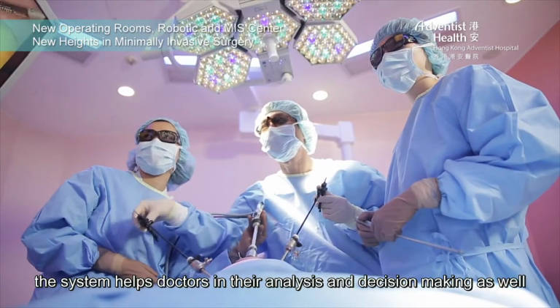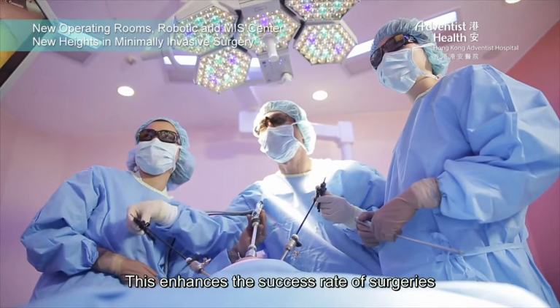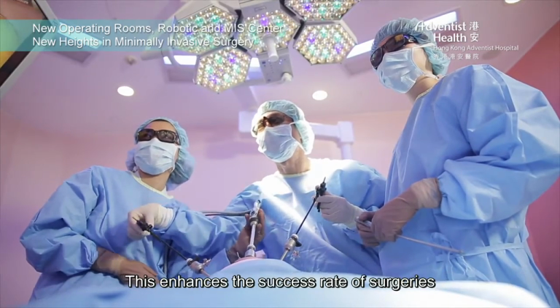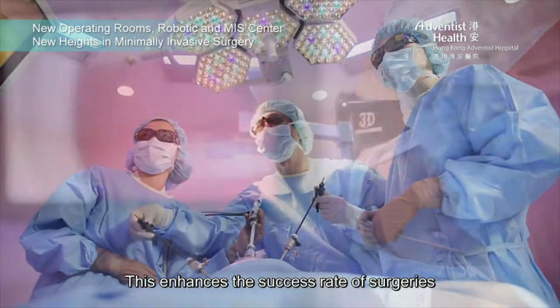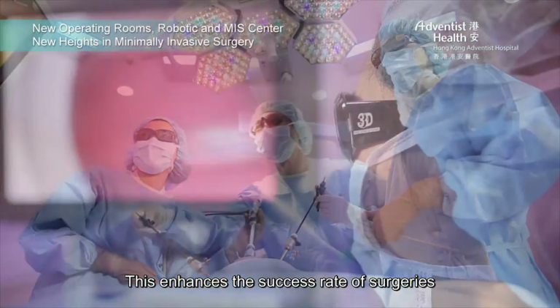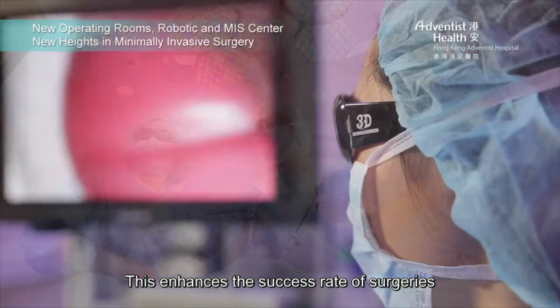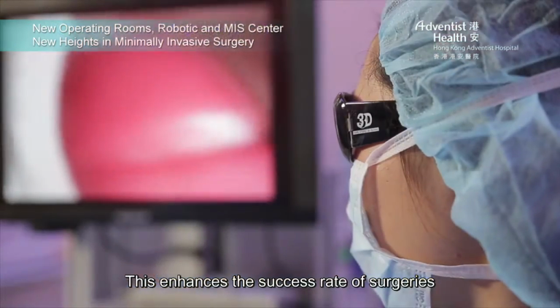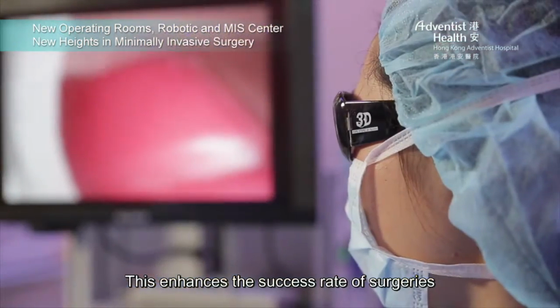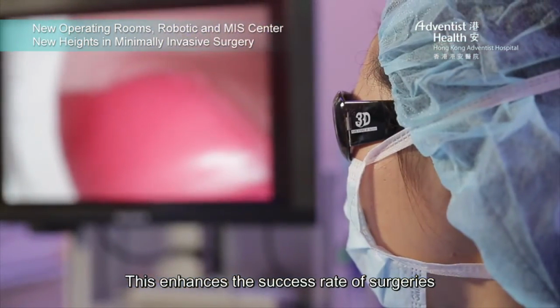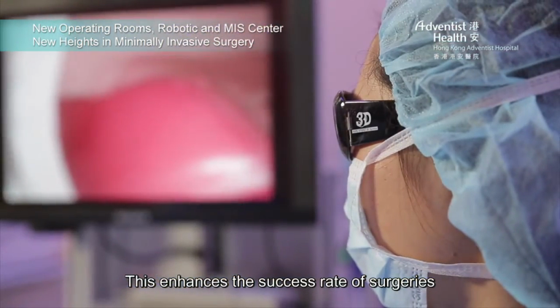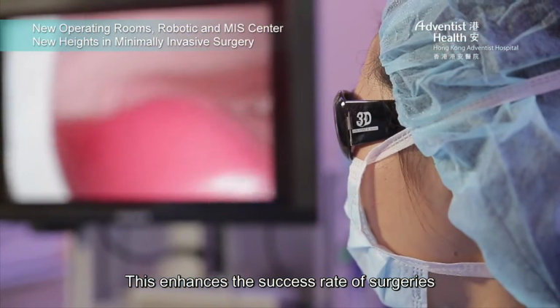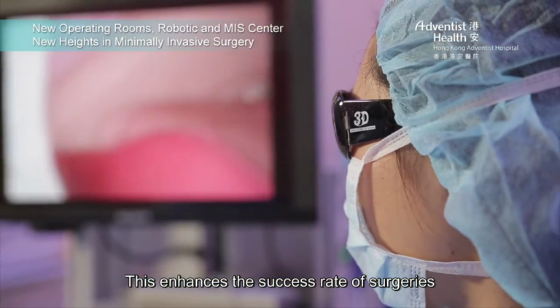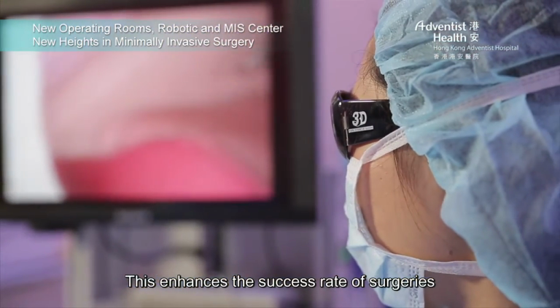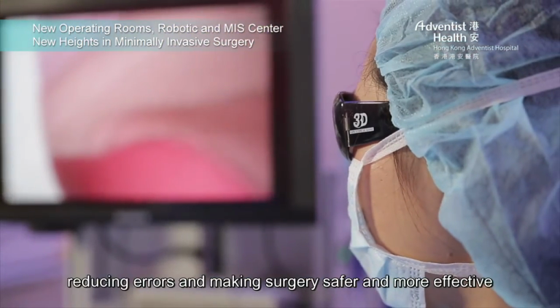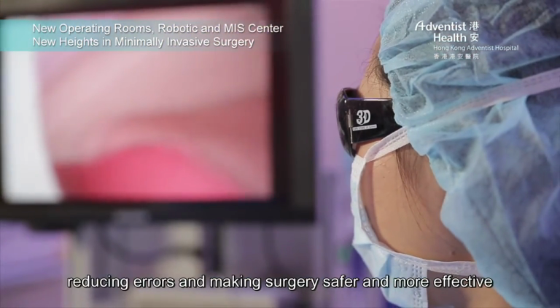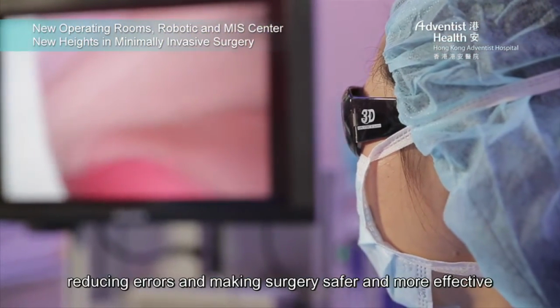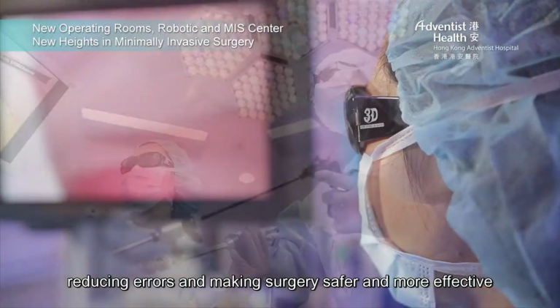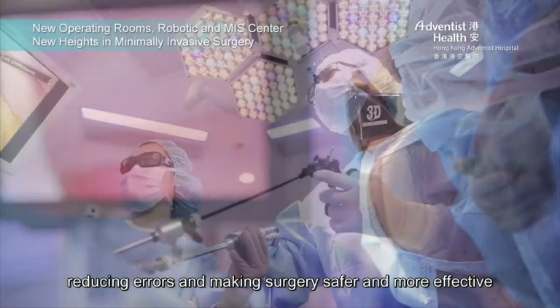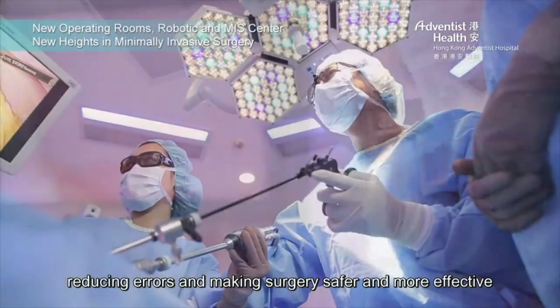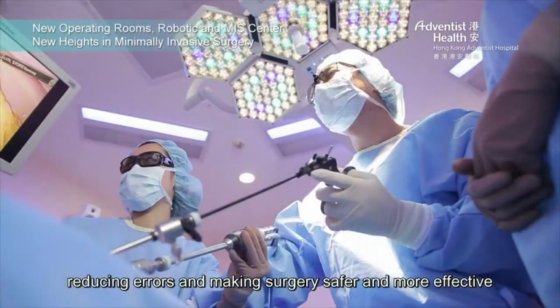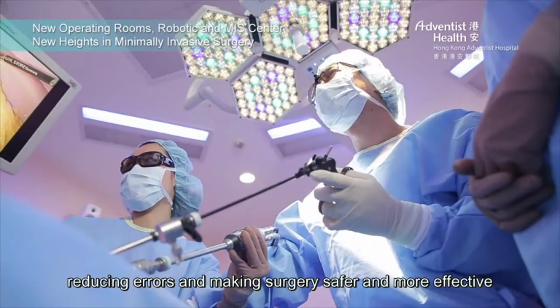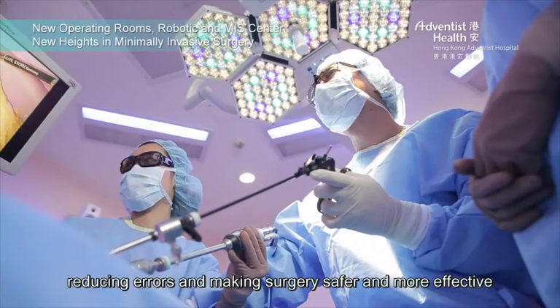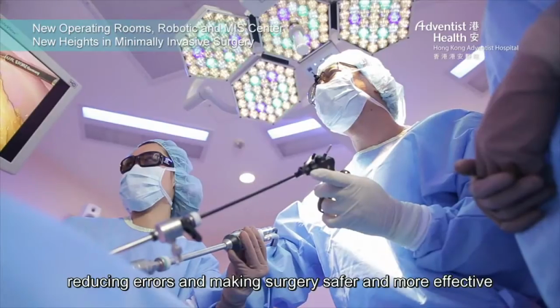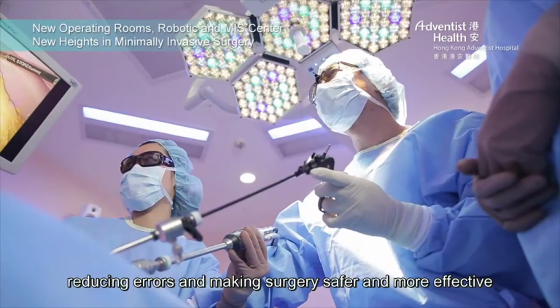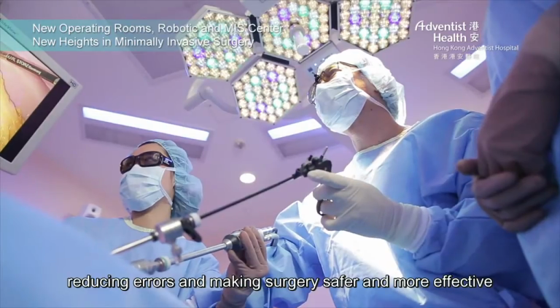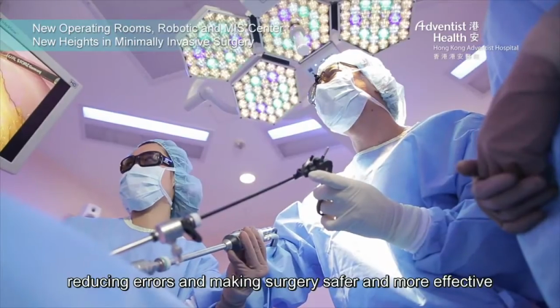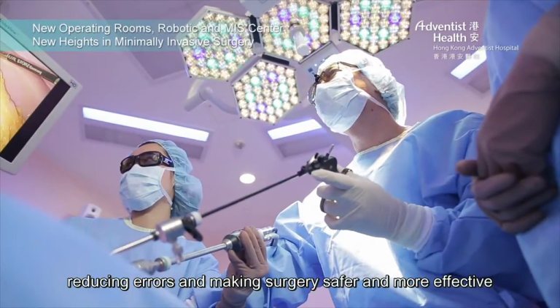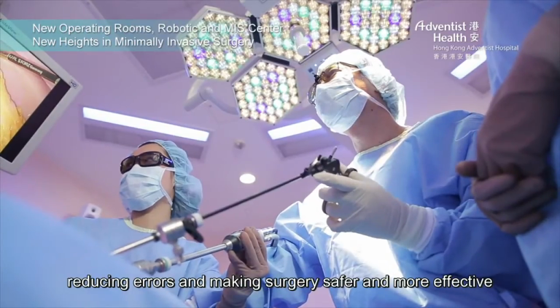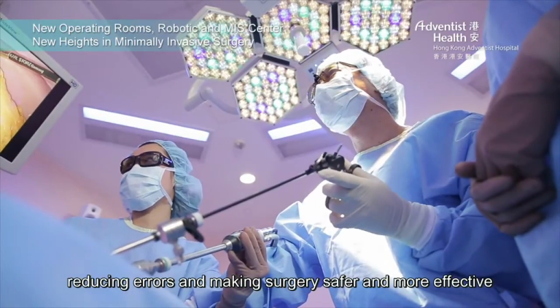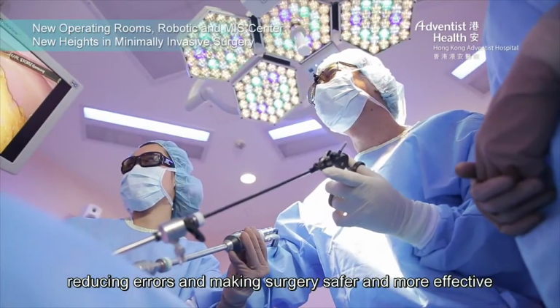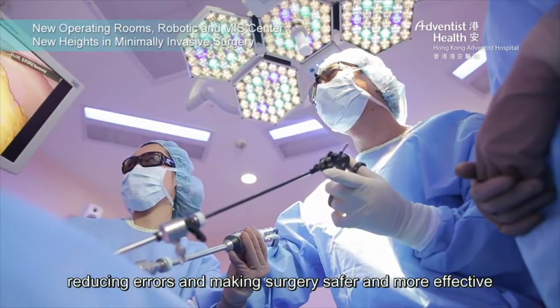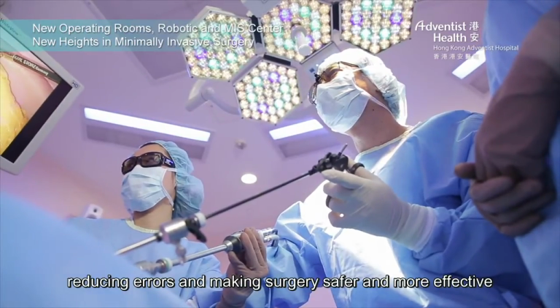This enhances the success rate of surgeries, reducing errors and making surgeries safer and more effective.